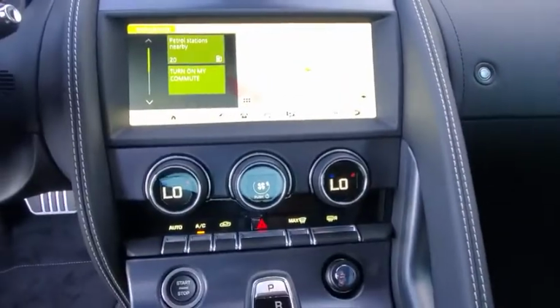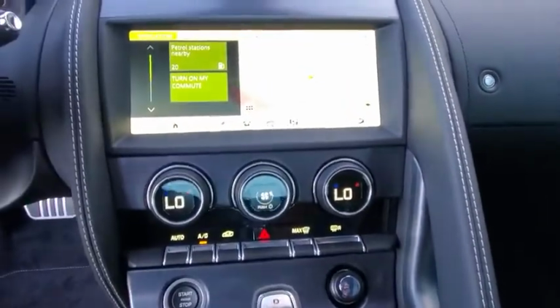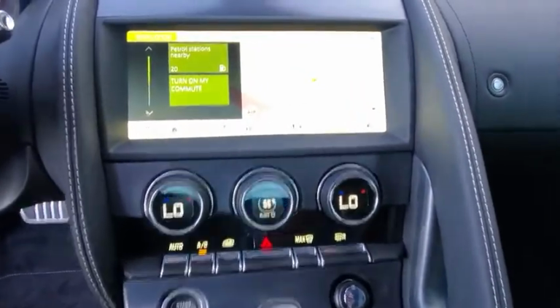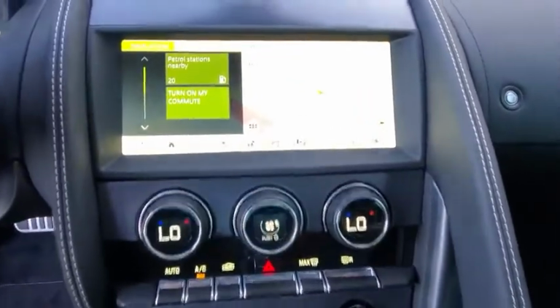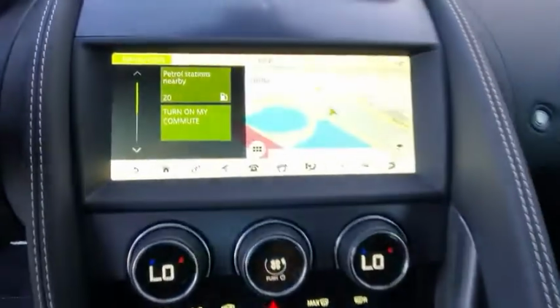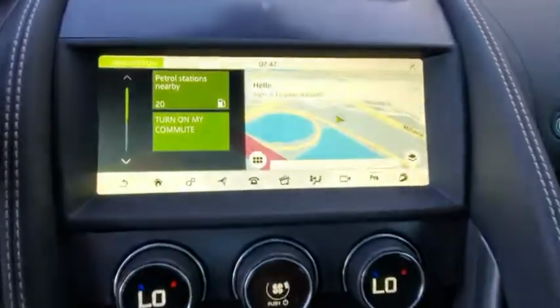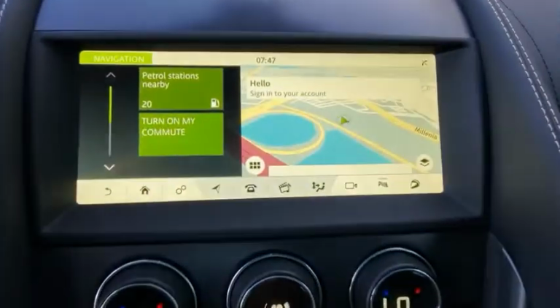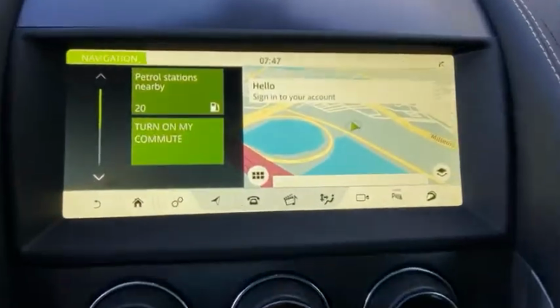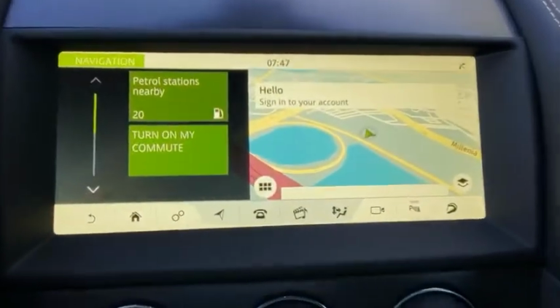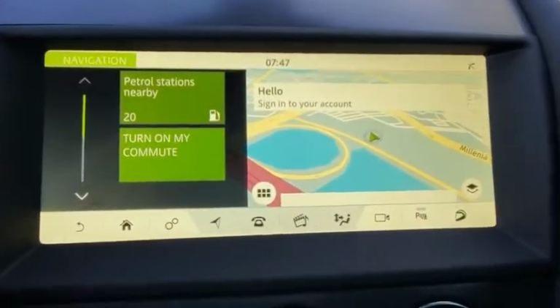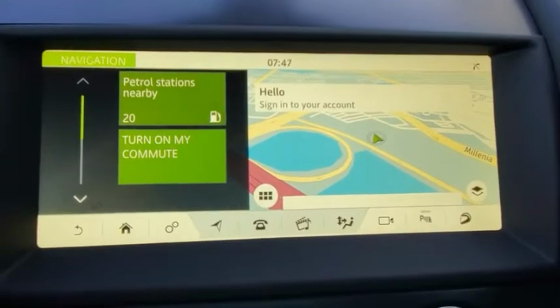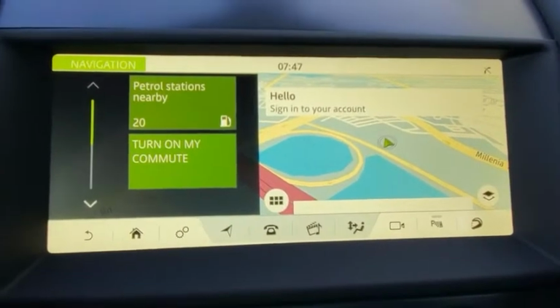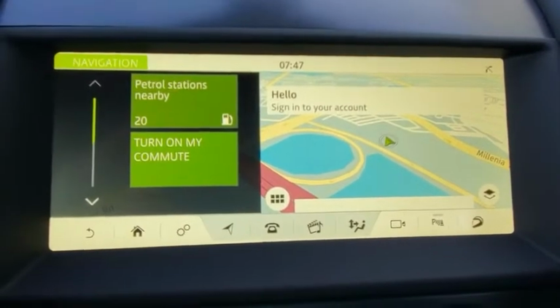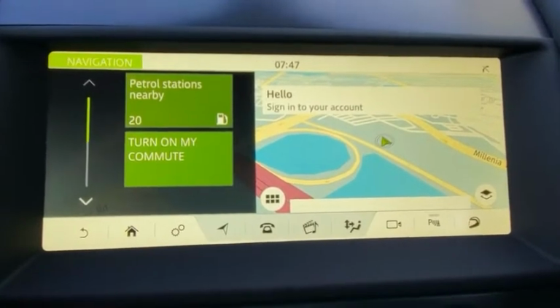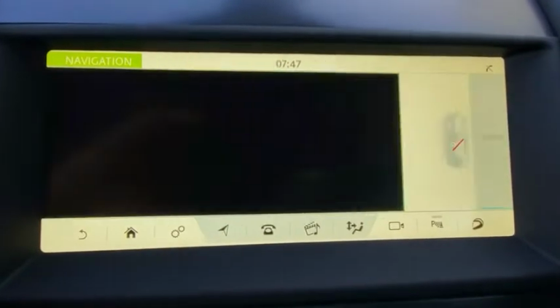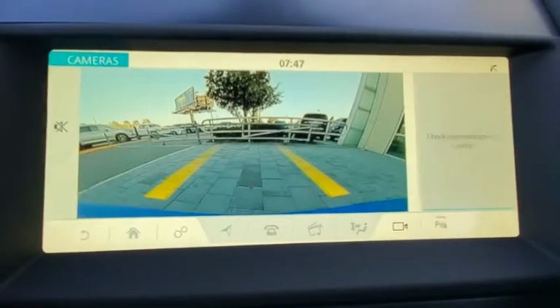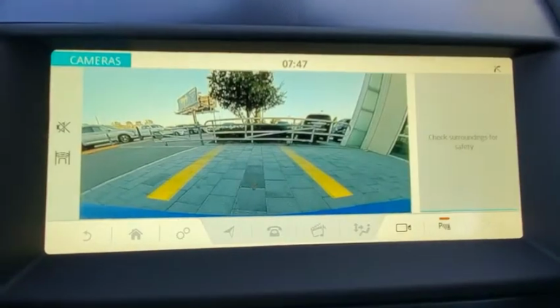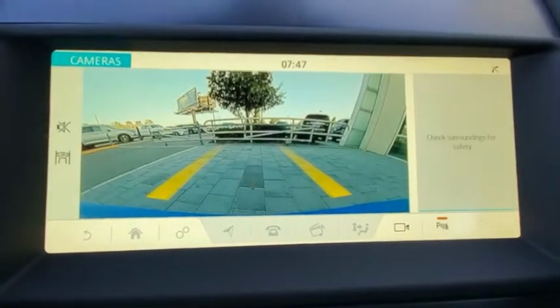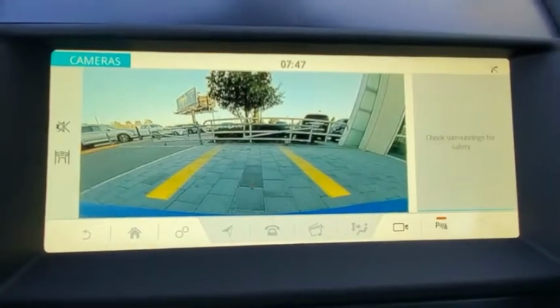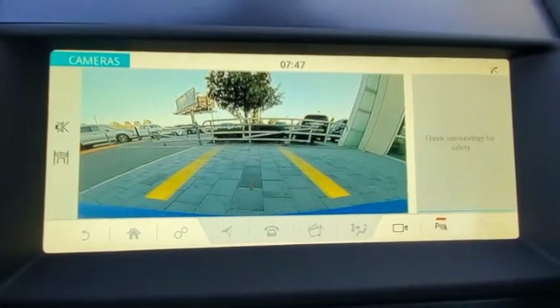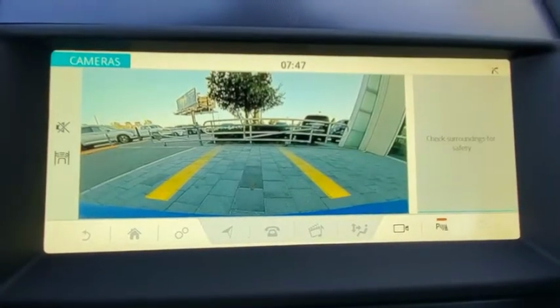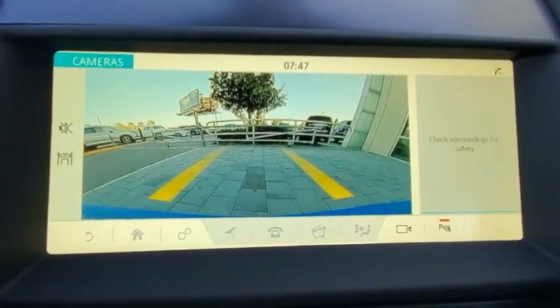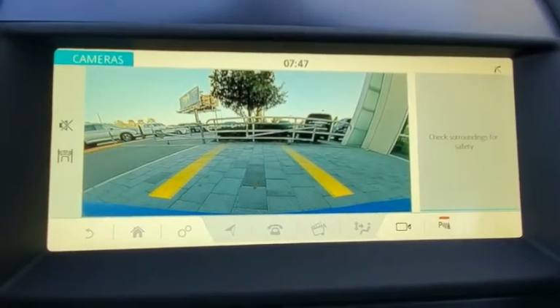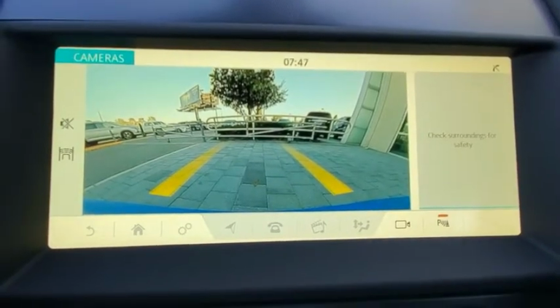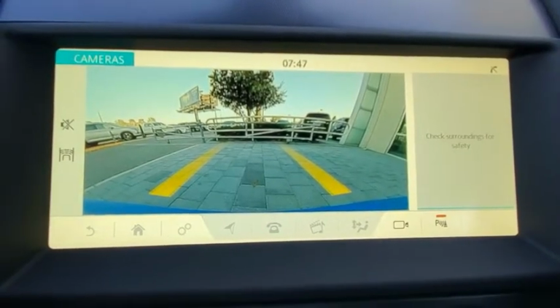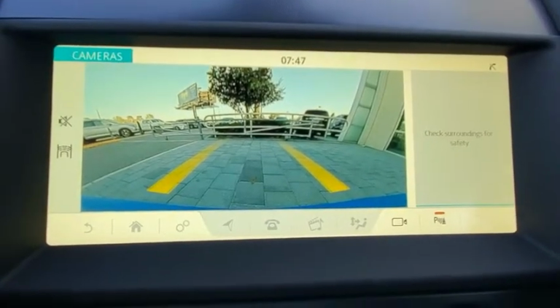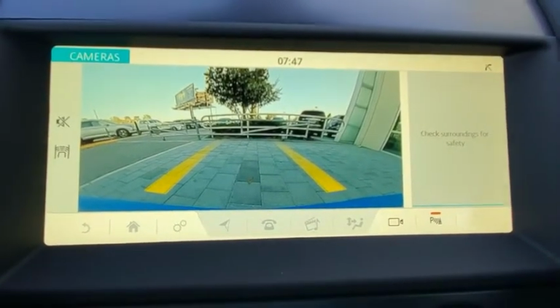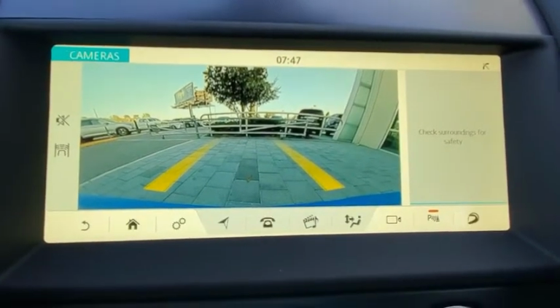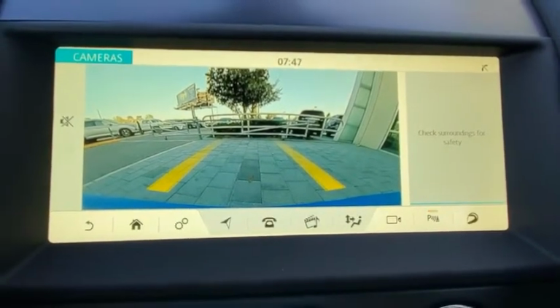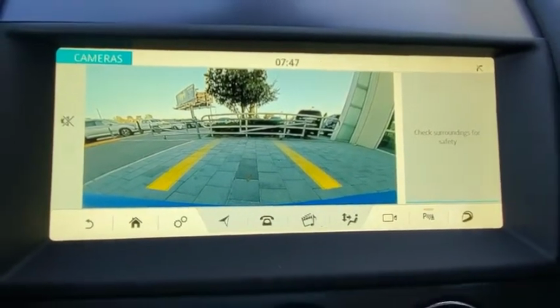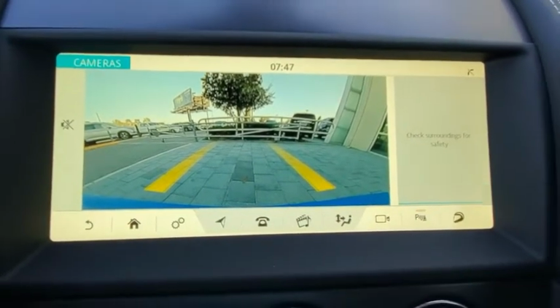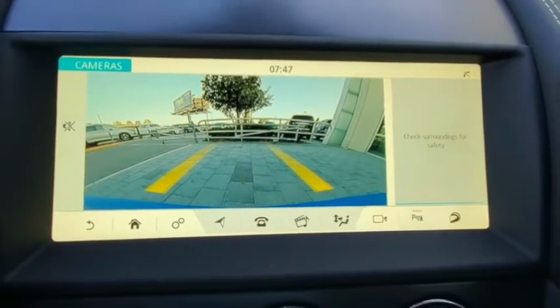Bluetooth, power steering, adjustable steering wheel, keyless start, floor mats, hard disk drive media storage, aluminum wheels.